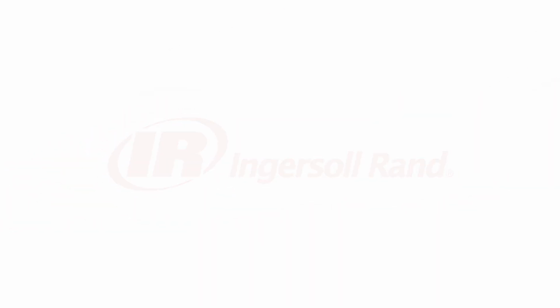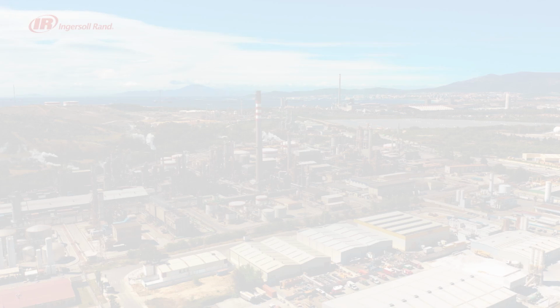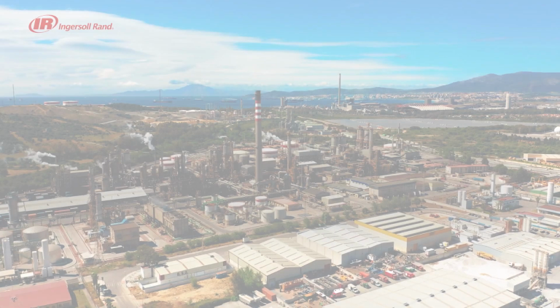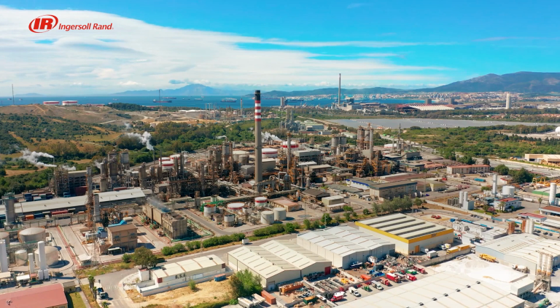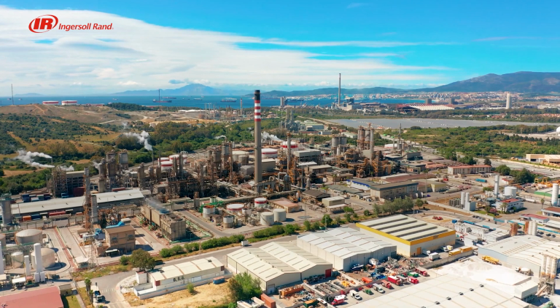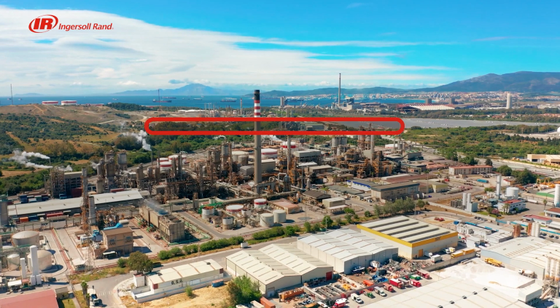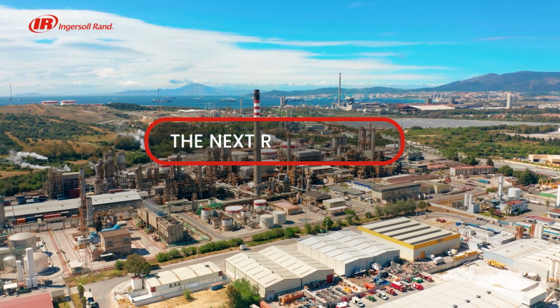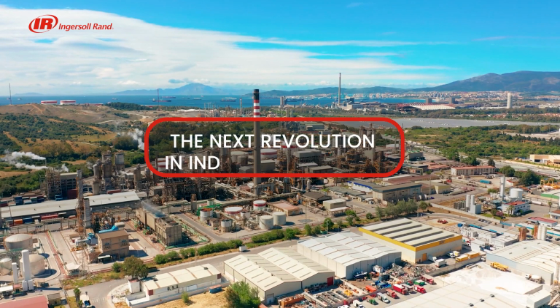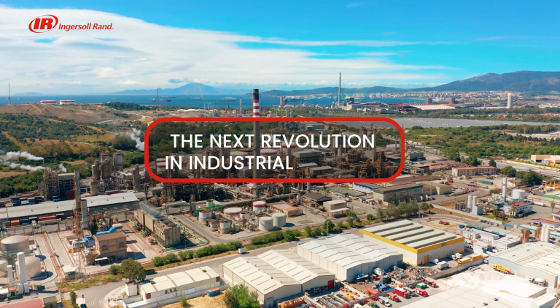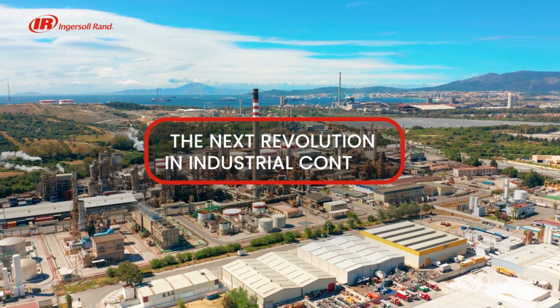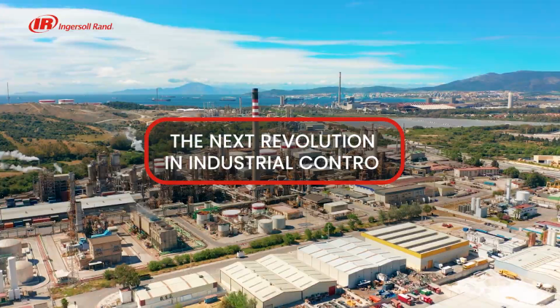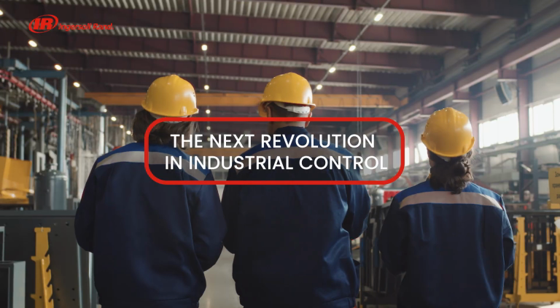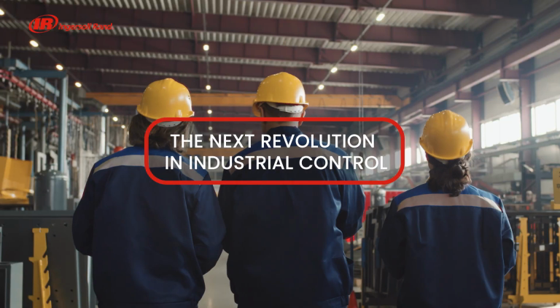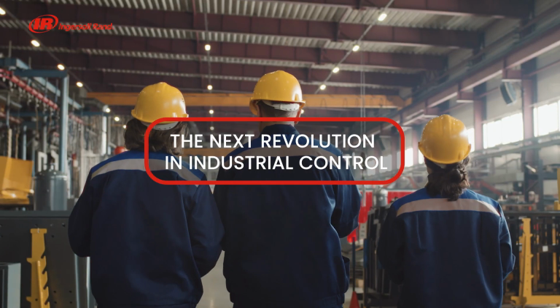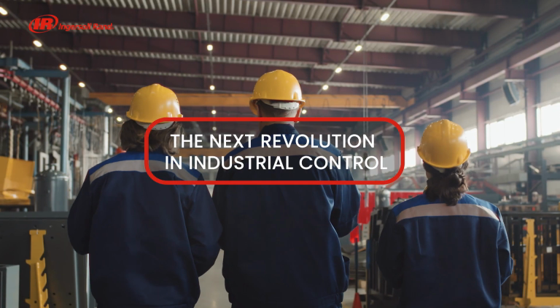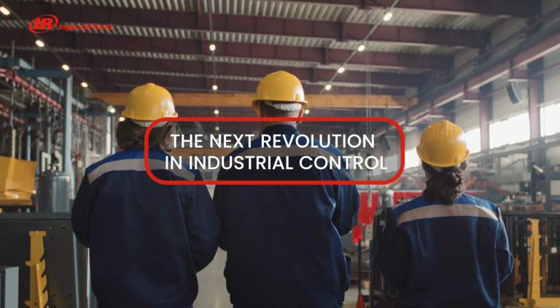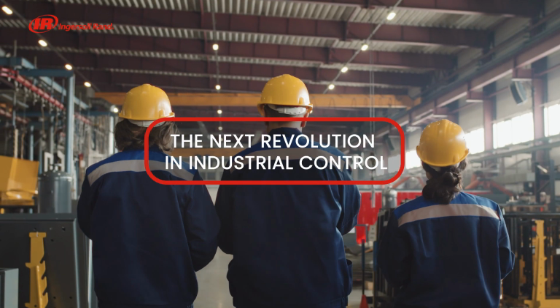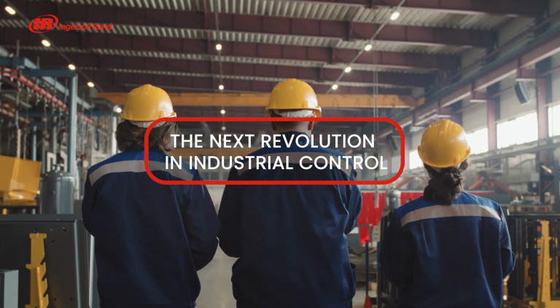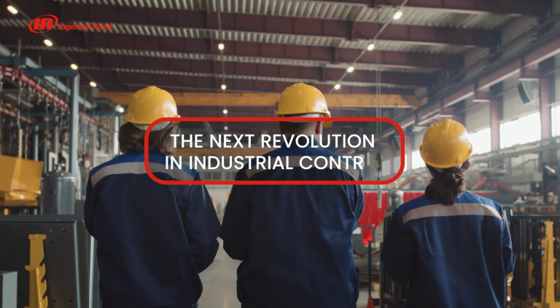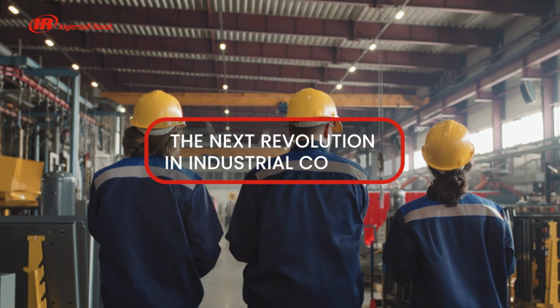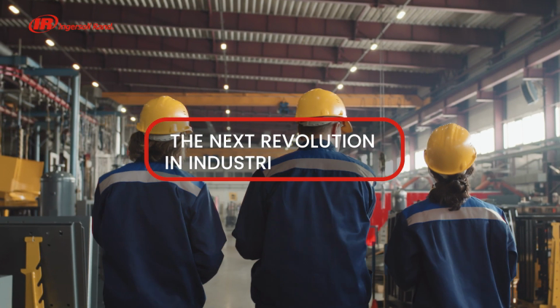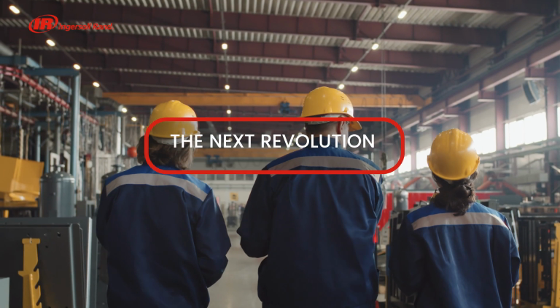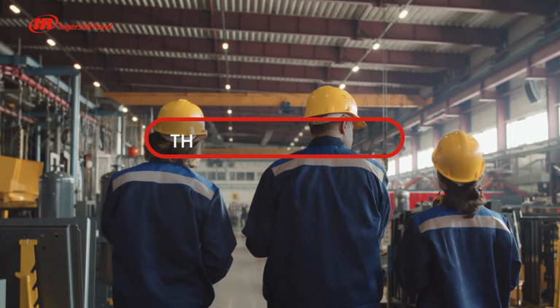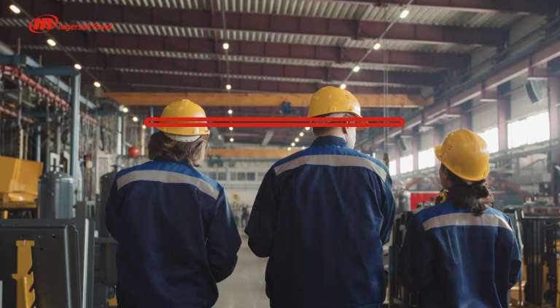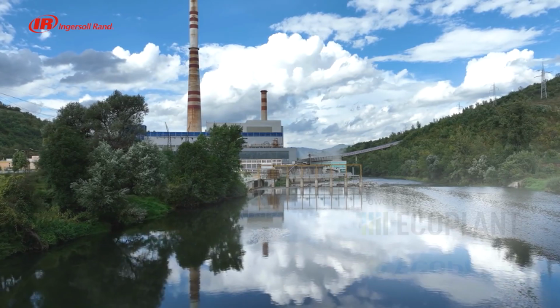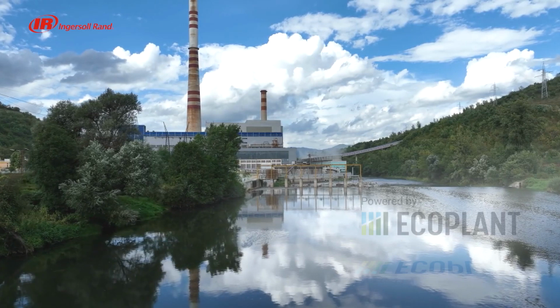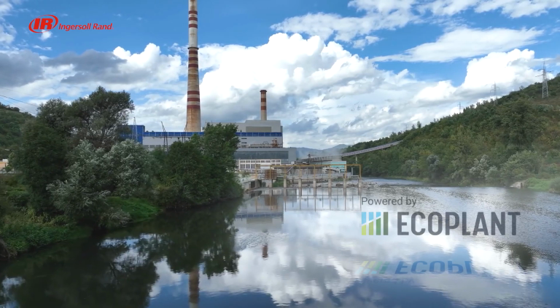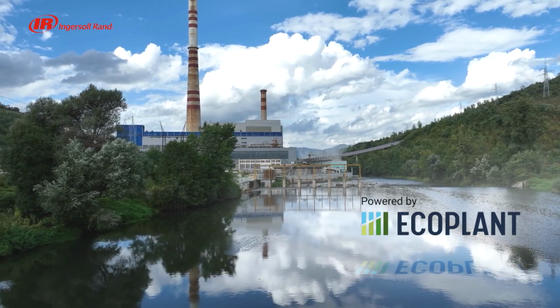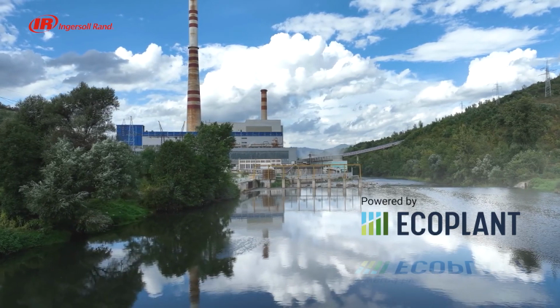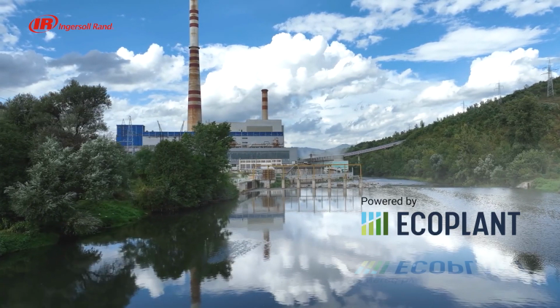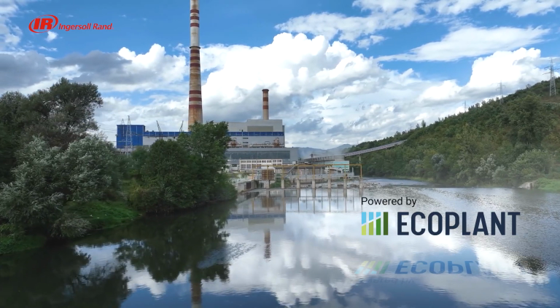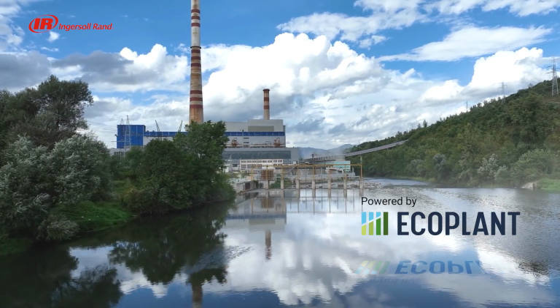Introducing the next revolution in industrial controls: Dynamic Control, powered by EcoPlant.